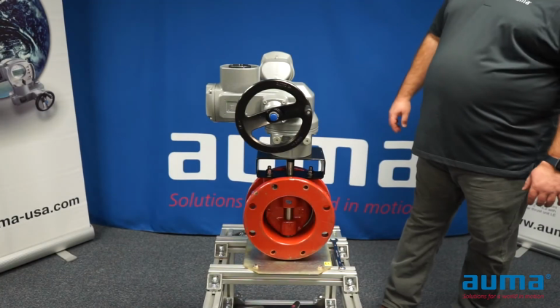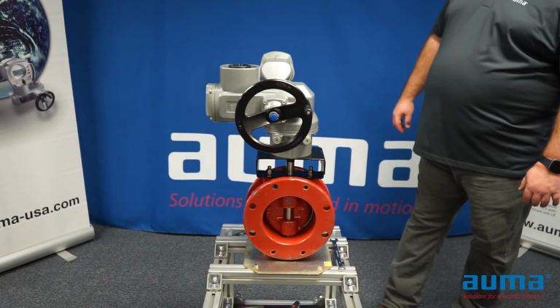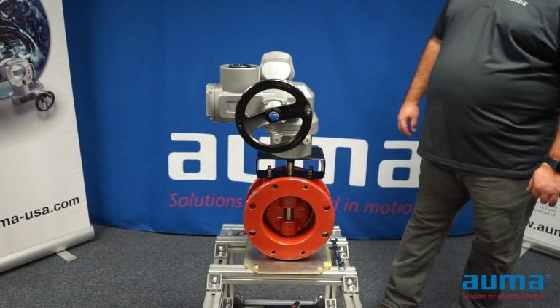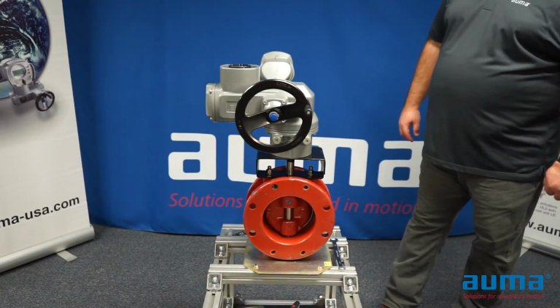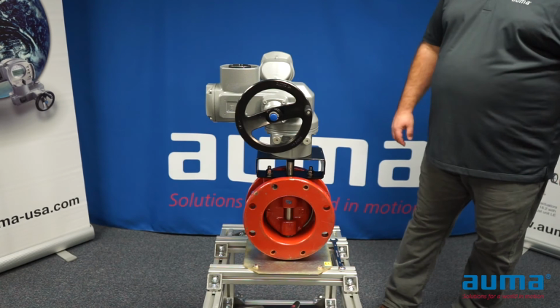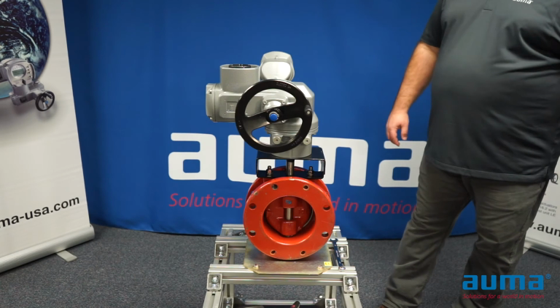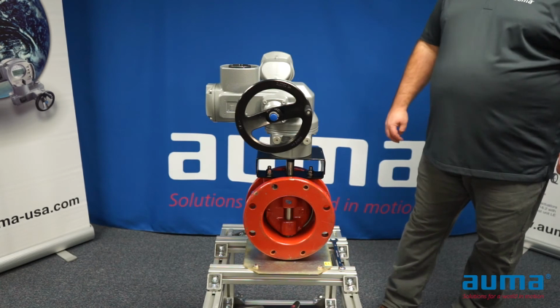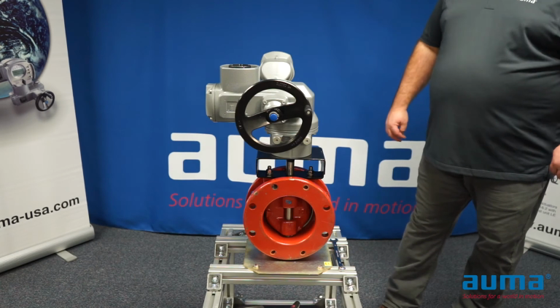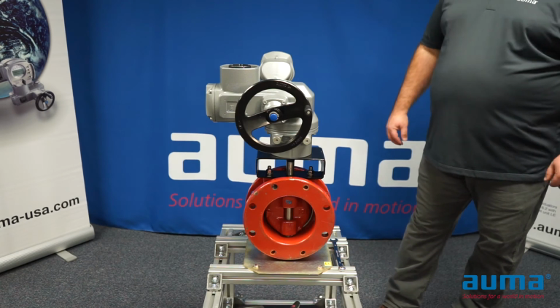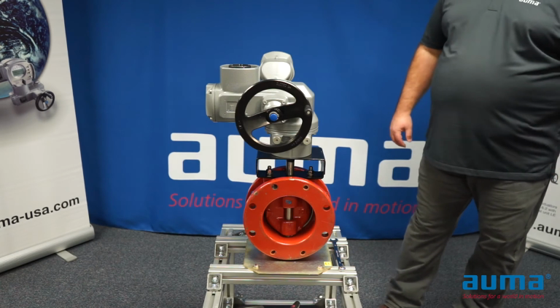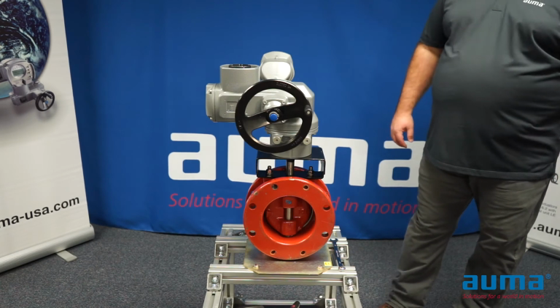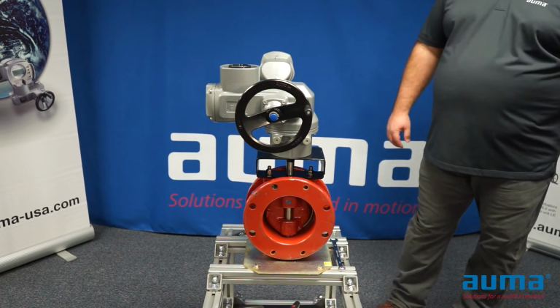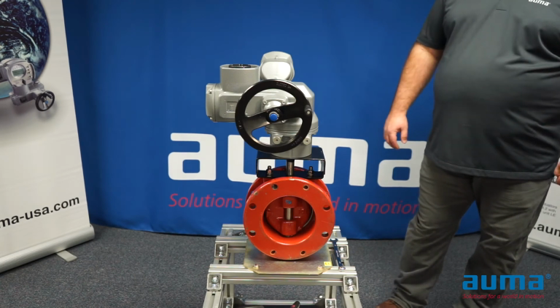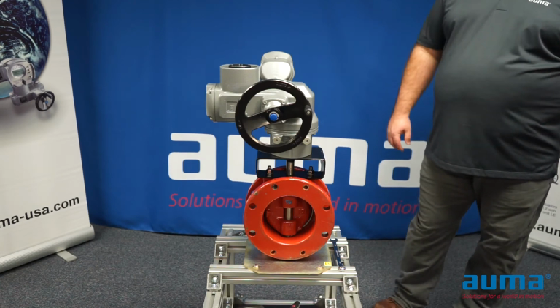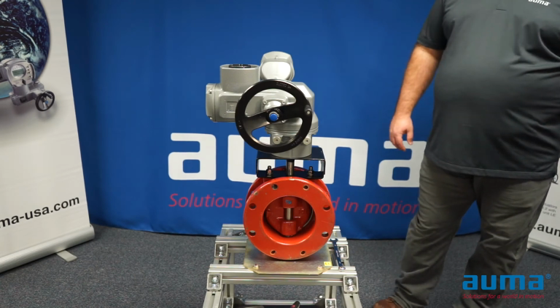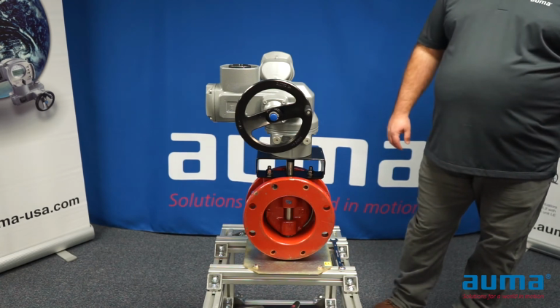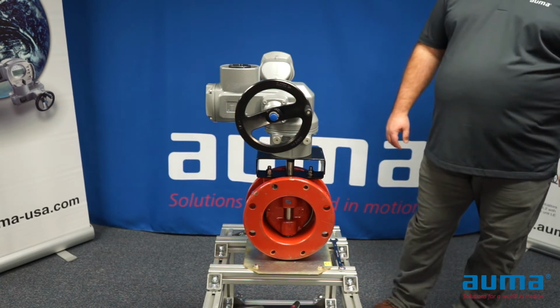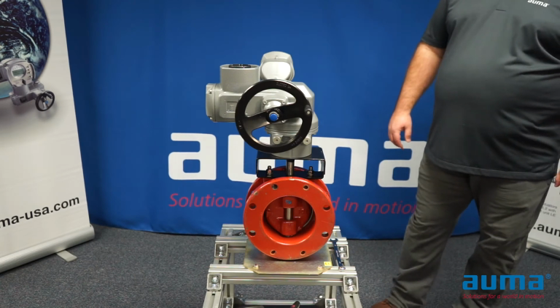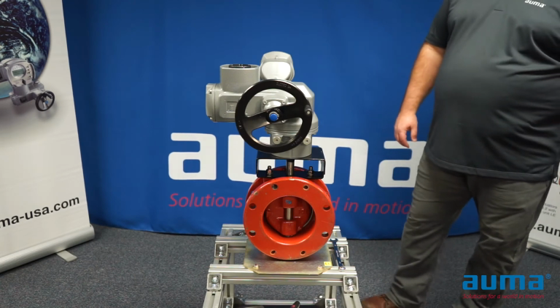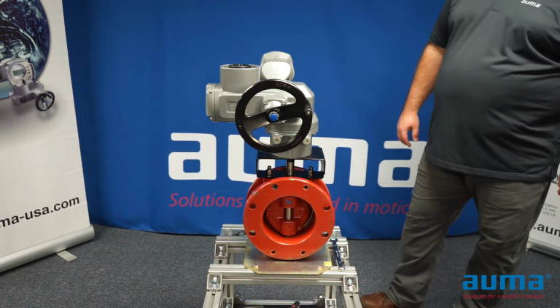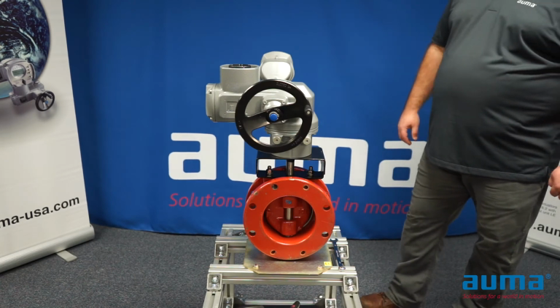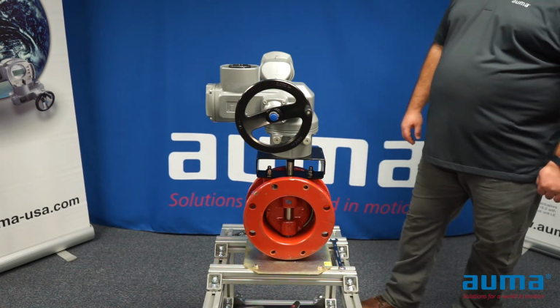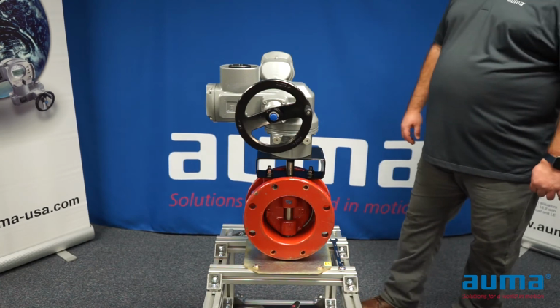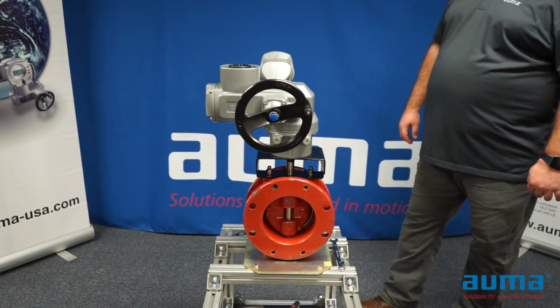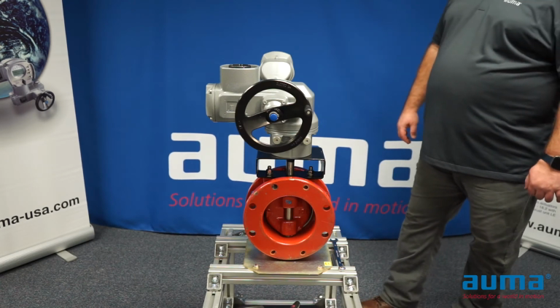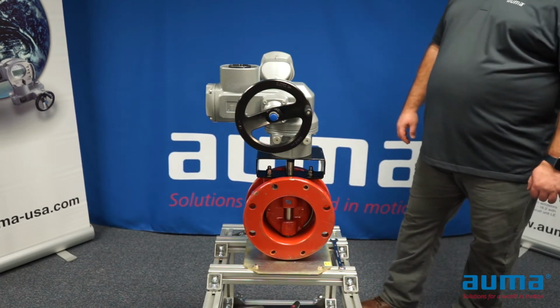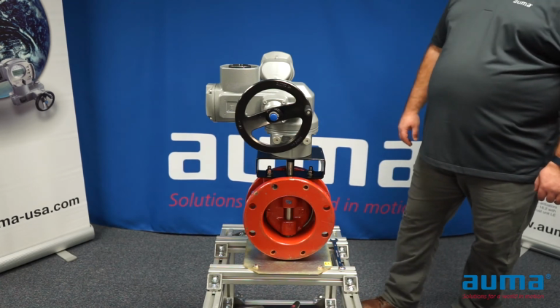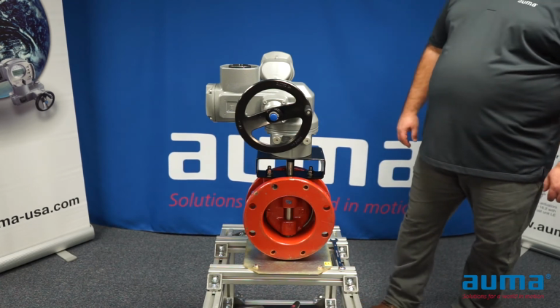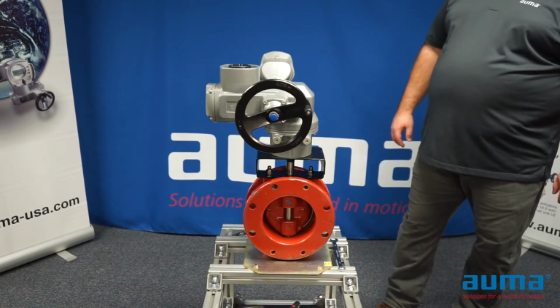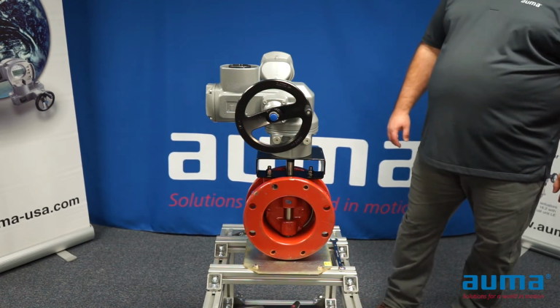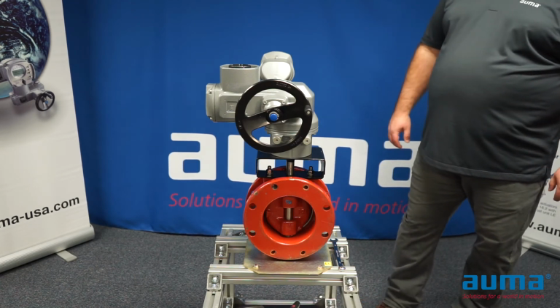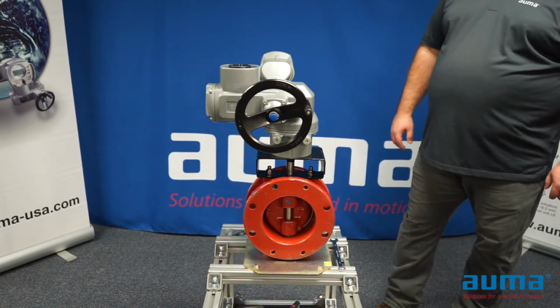In this video, we will cover mounting a quarter turn SQ actuator to a quarter turn valve.